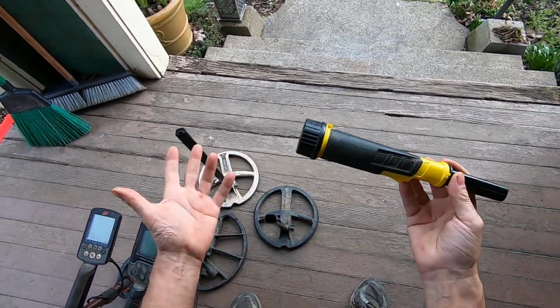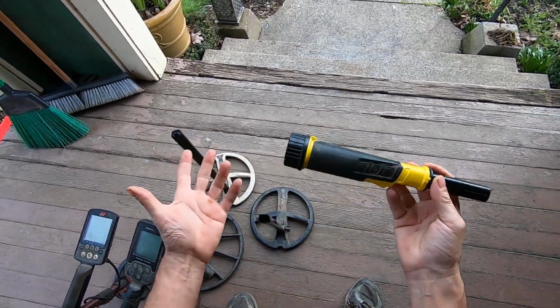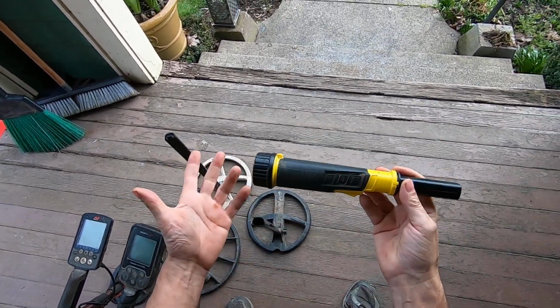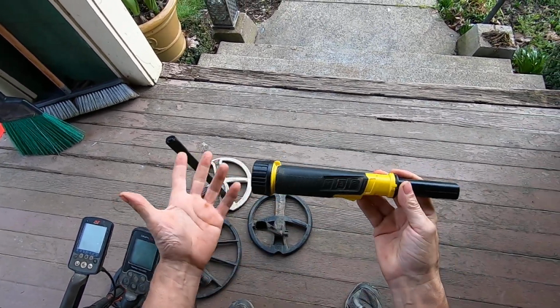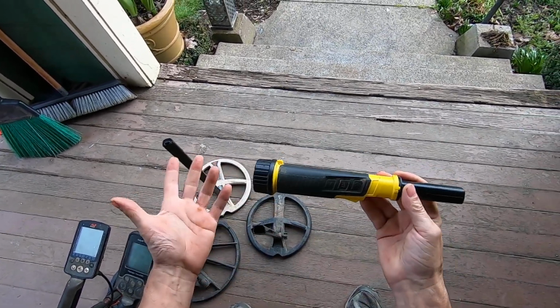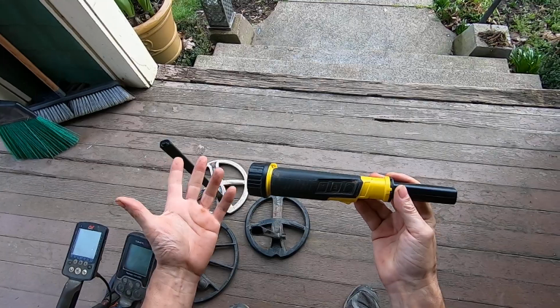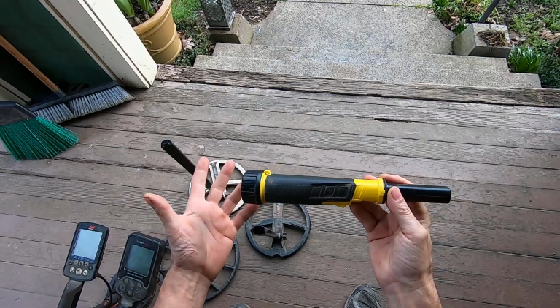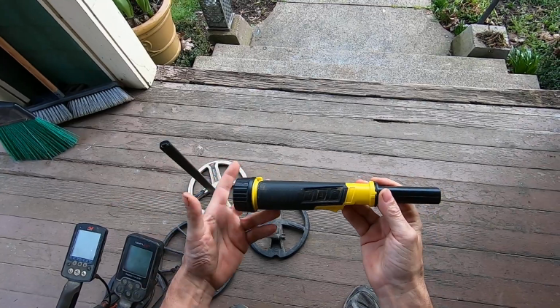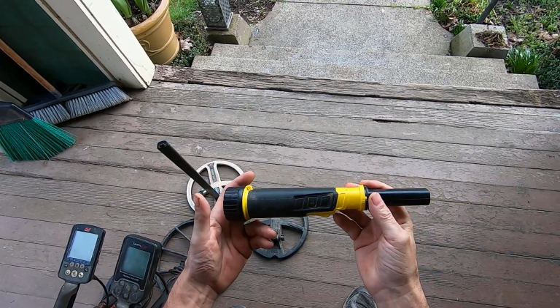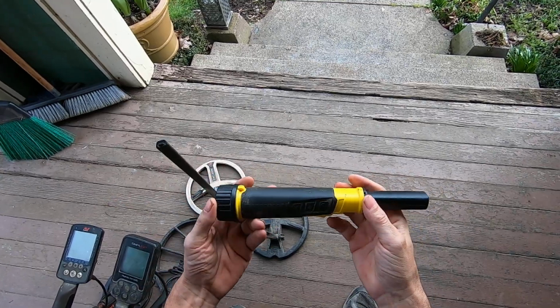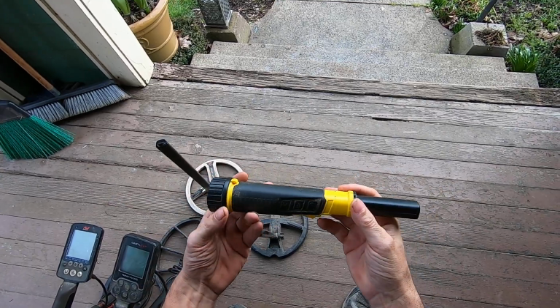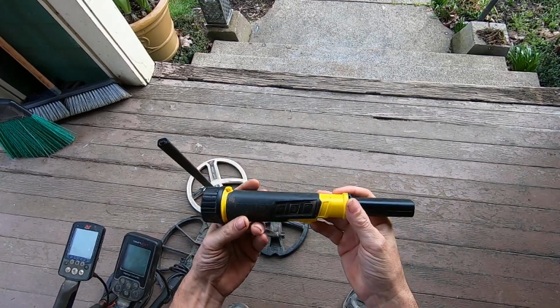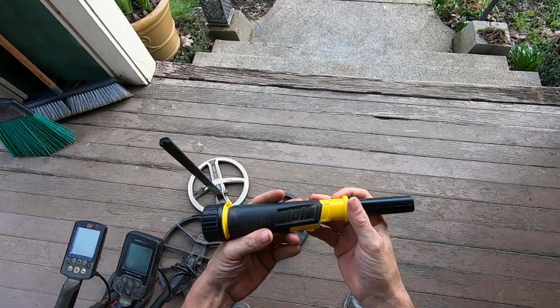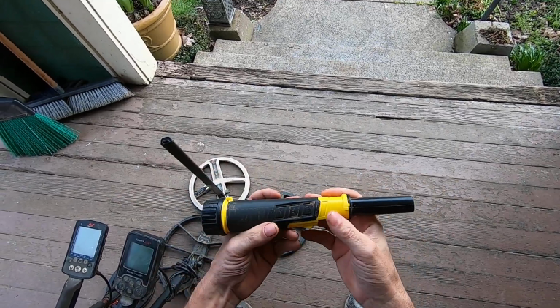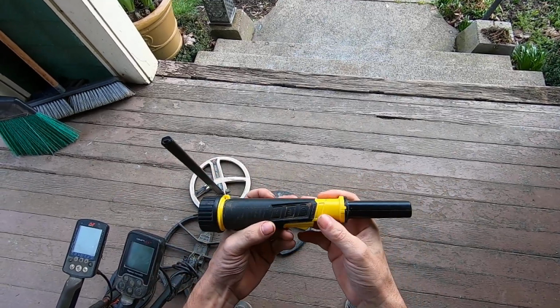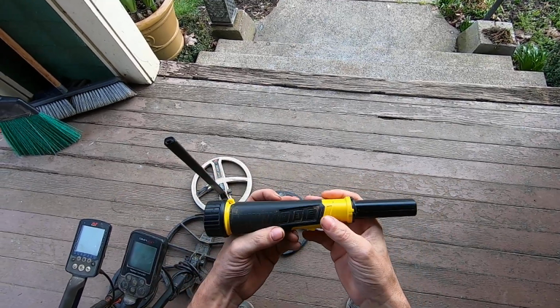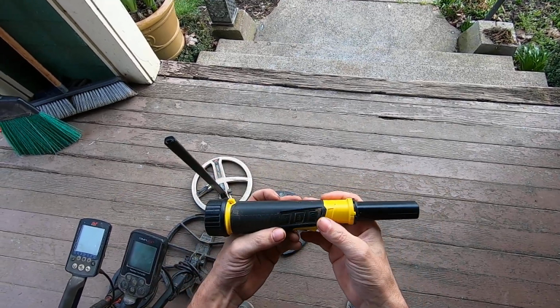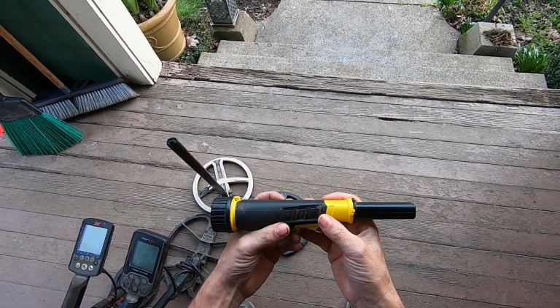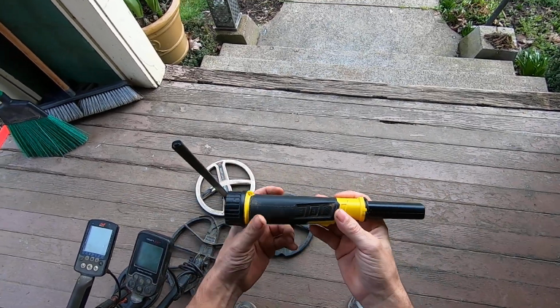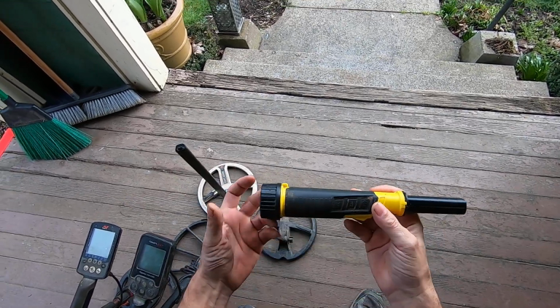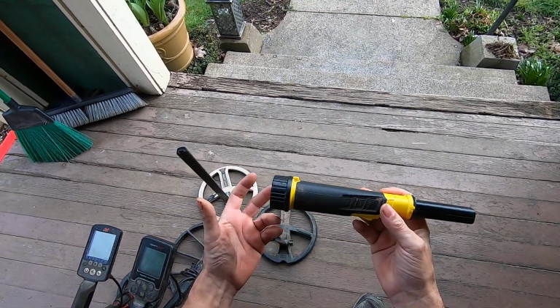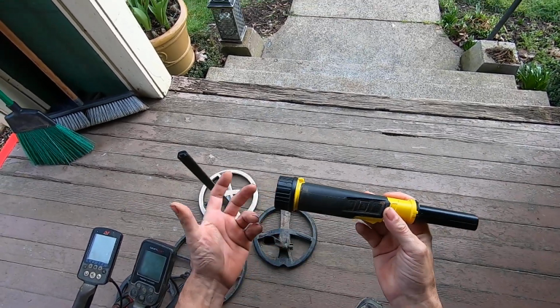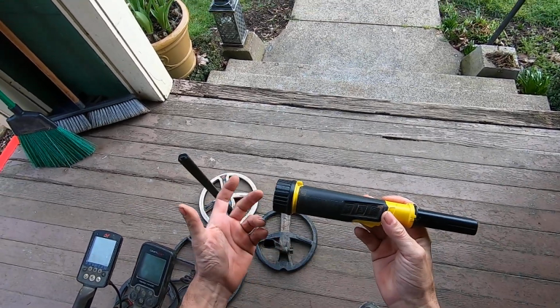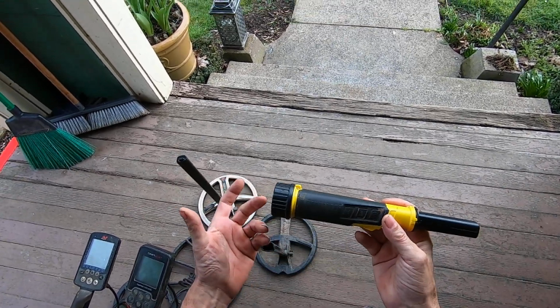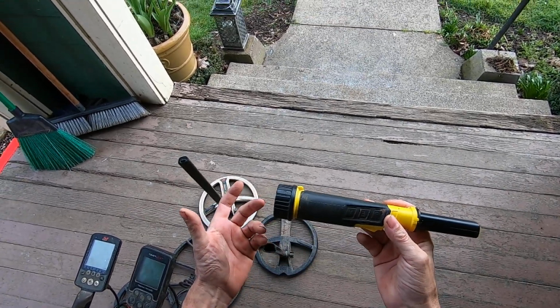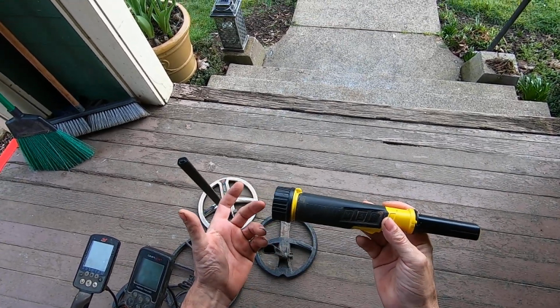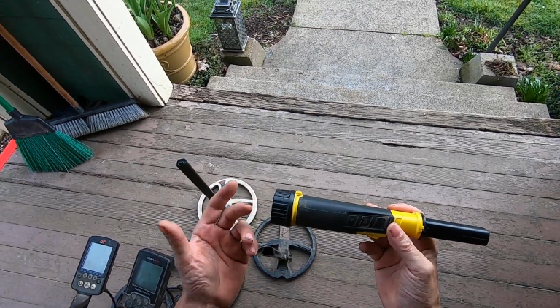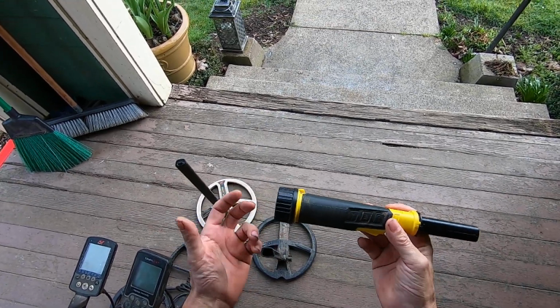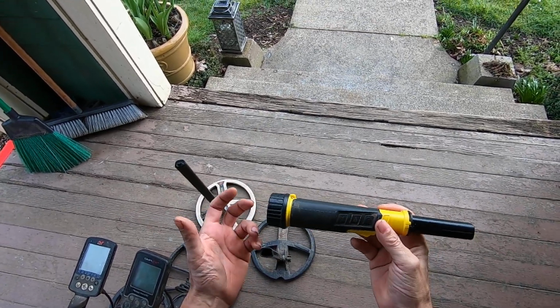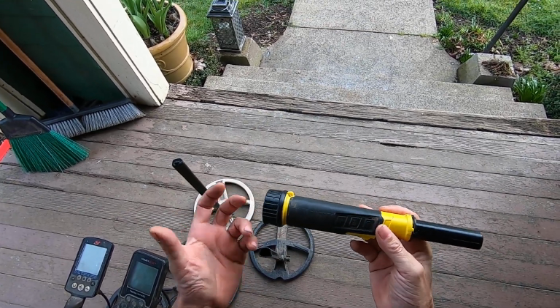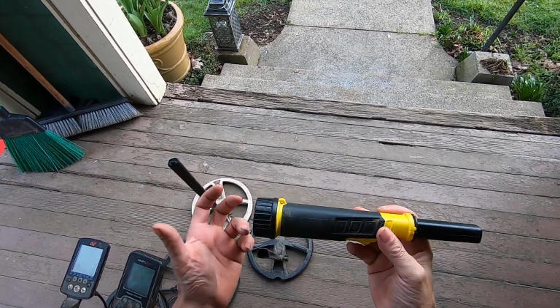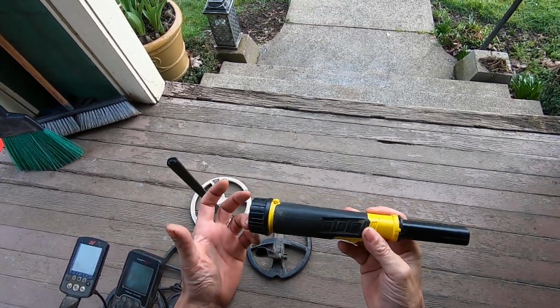For right around 120 bucks, you can get a pinpointer that can go 200 feet underwater.